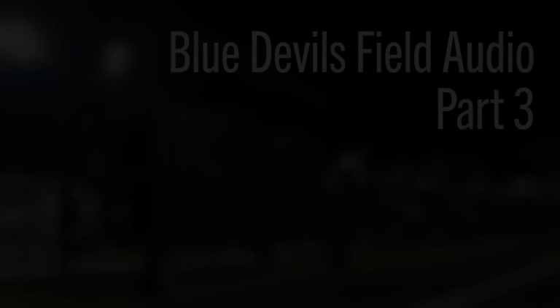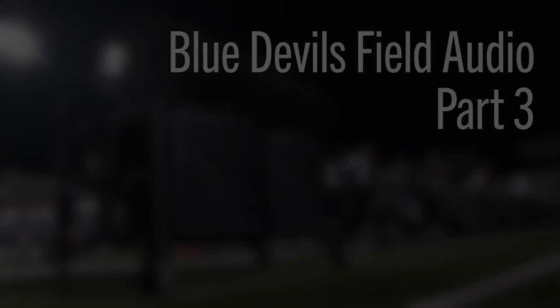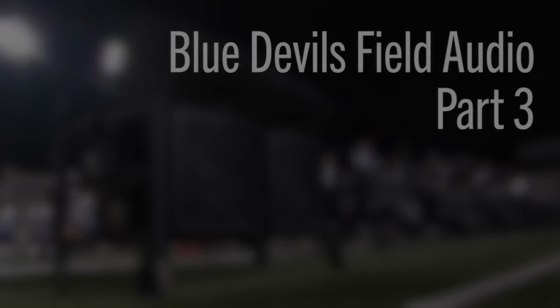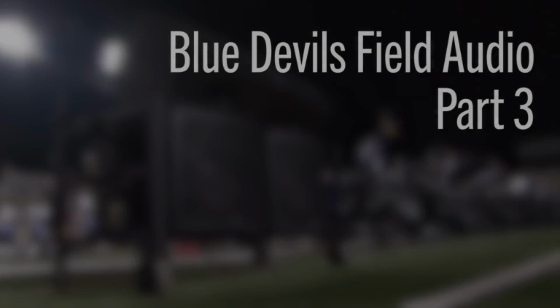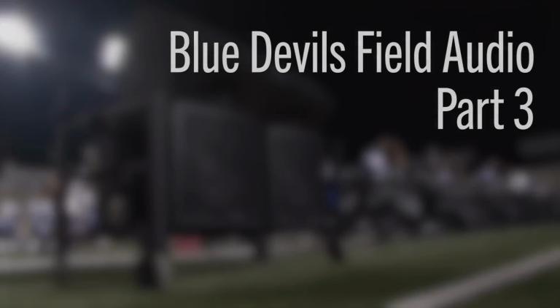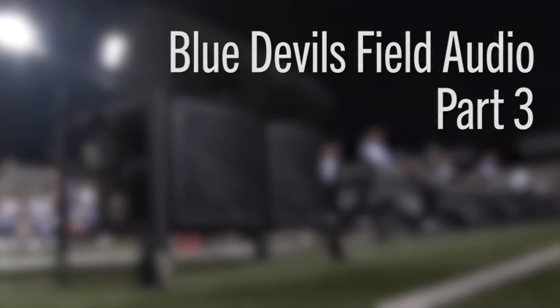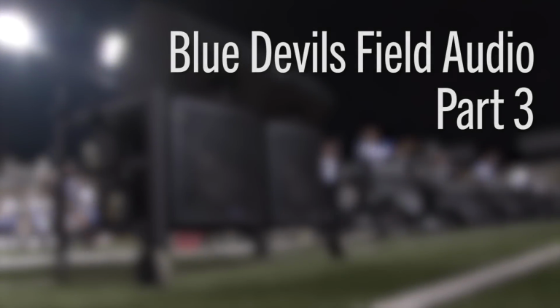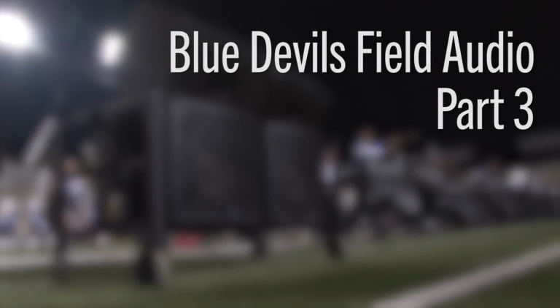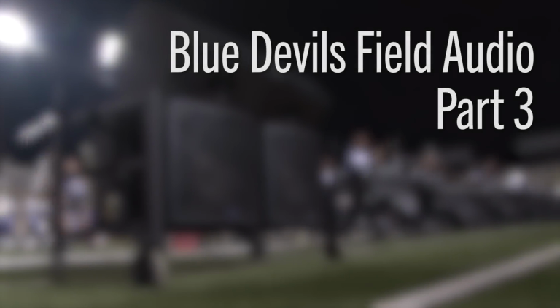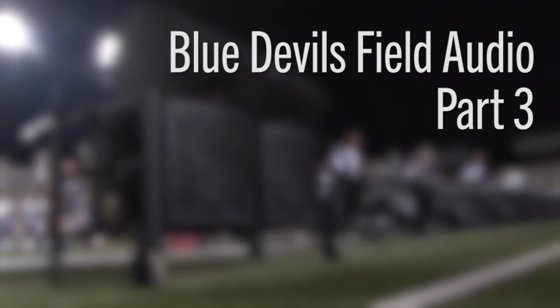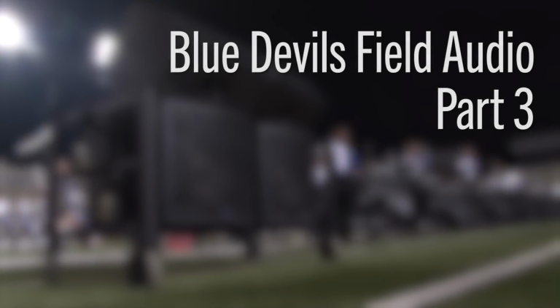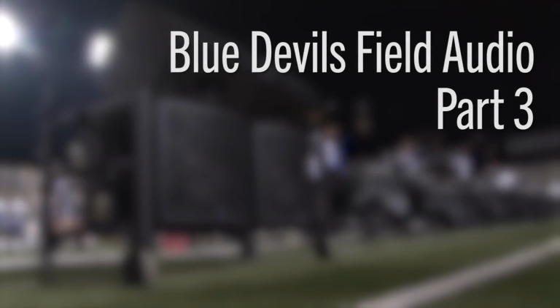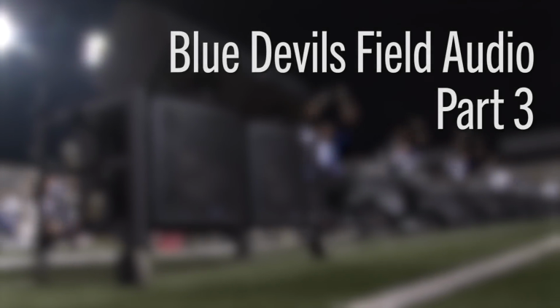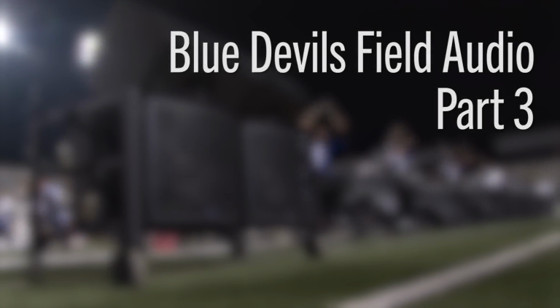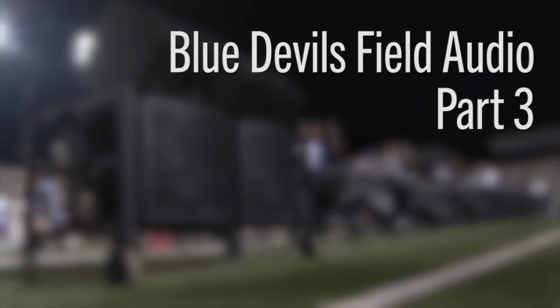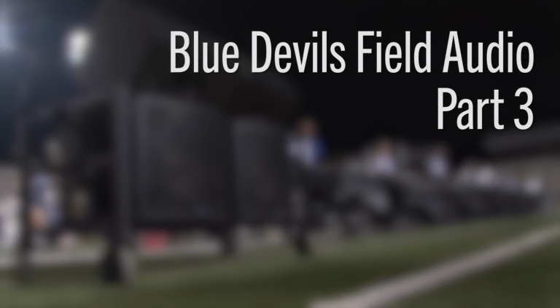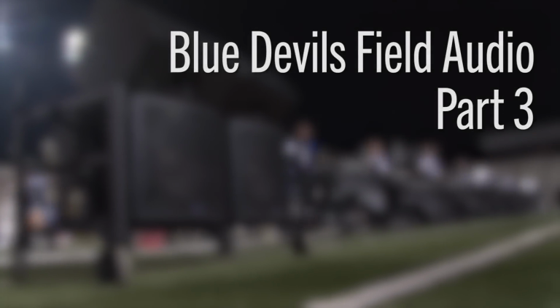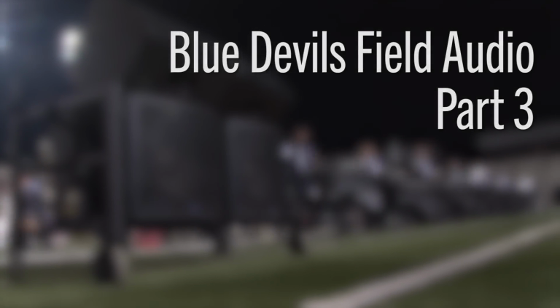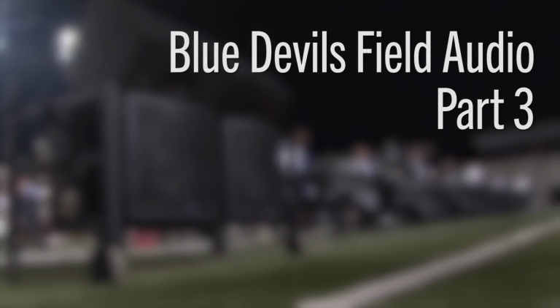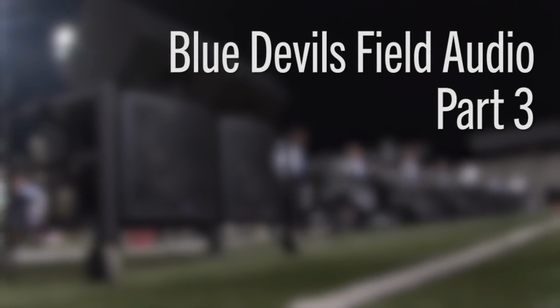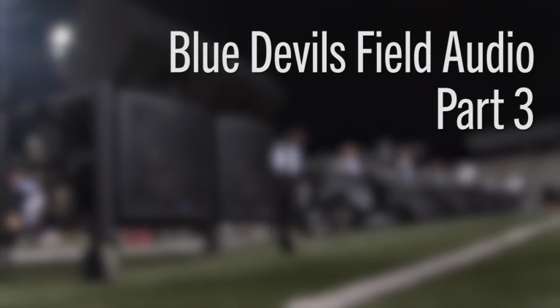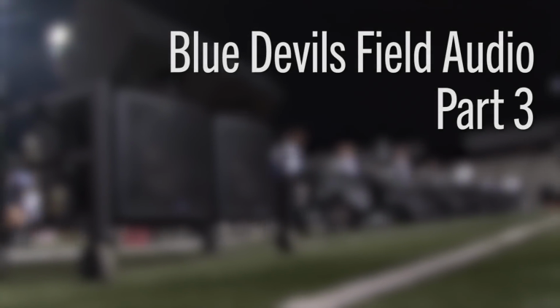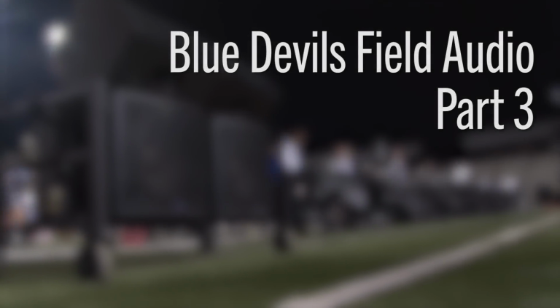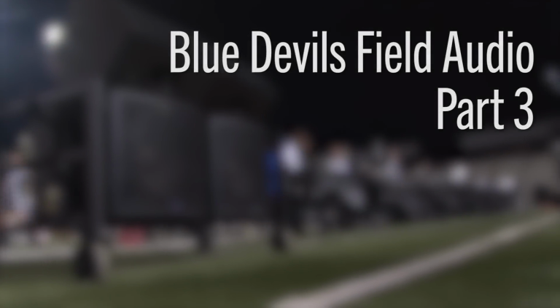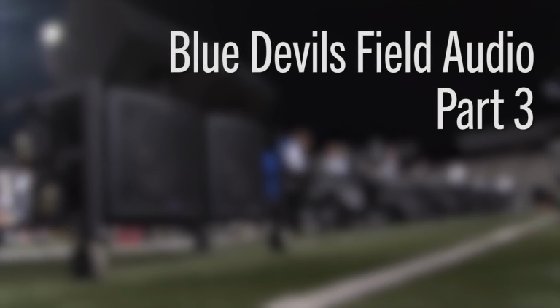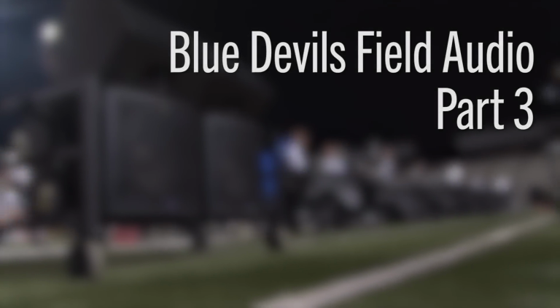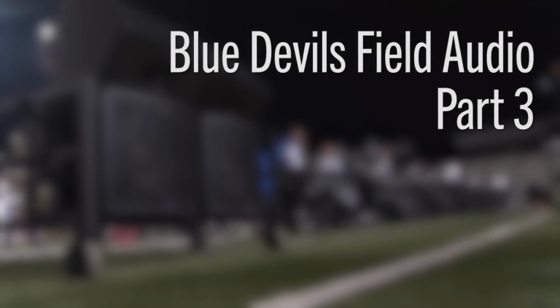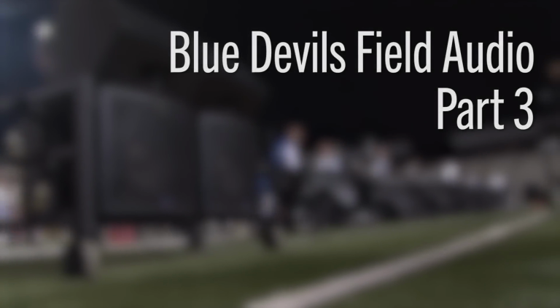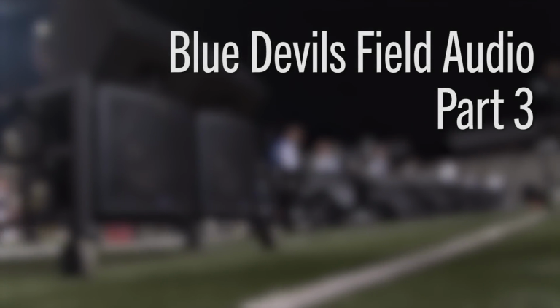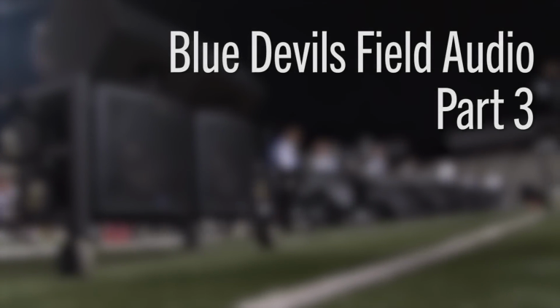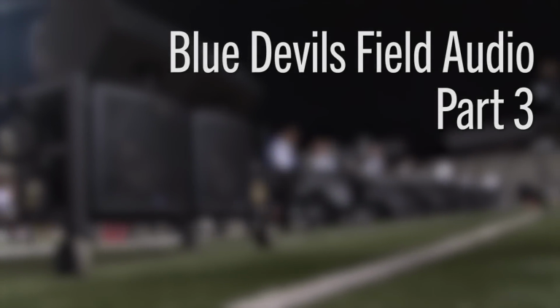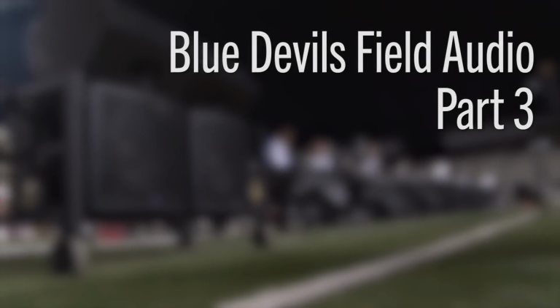Hi, John Malenzak here. In this series, we're going to talk about cabling and setup of your field audio system.